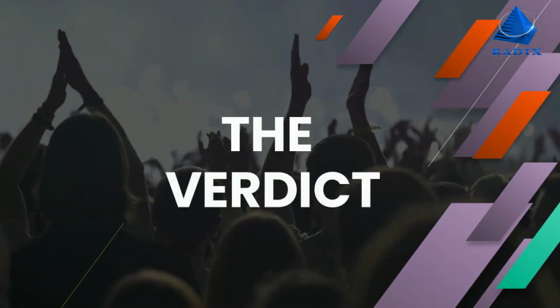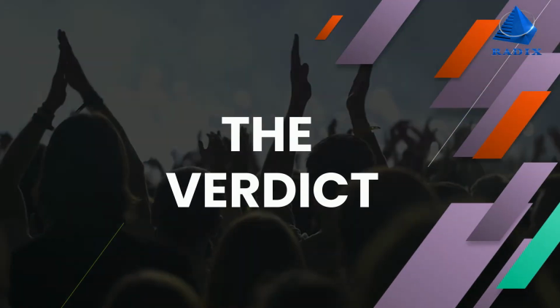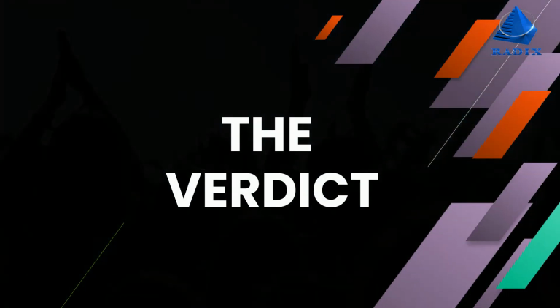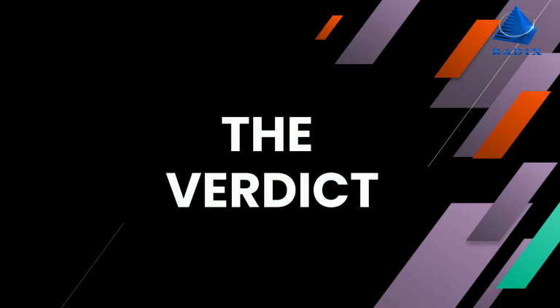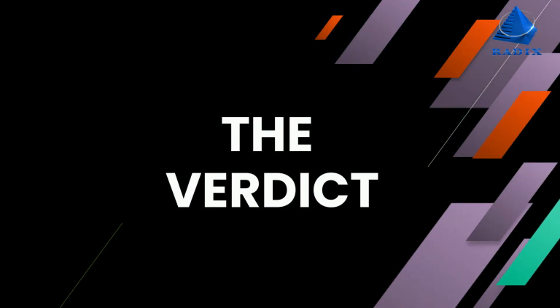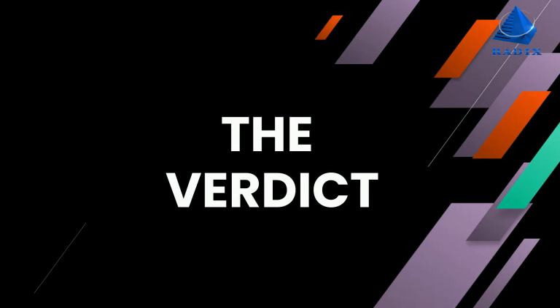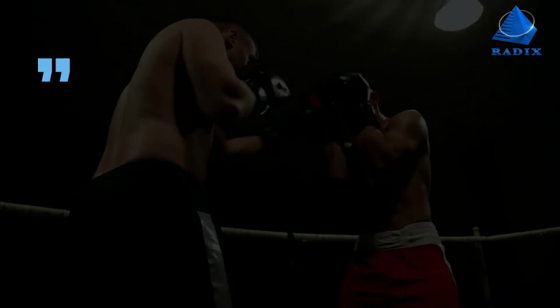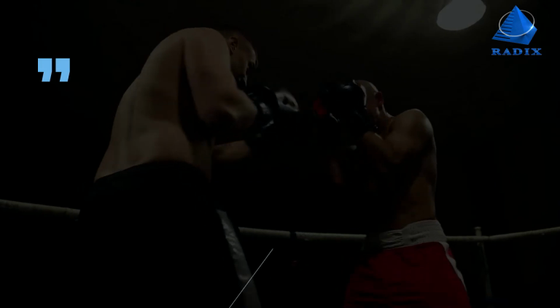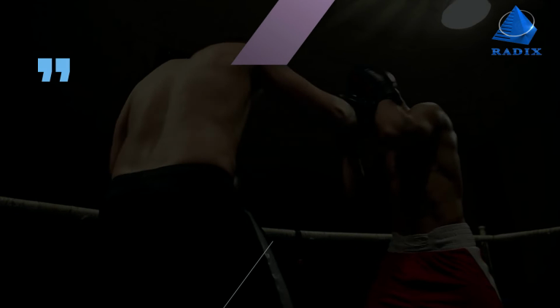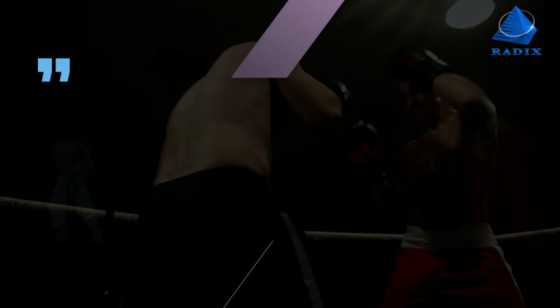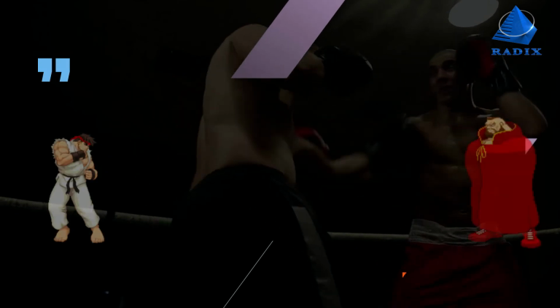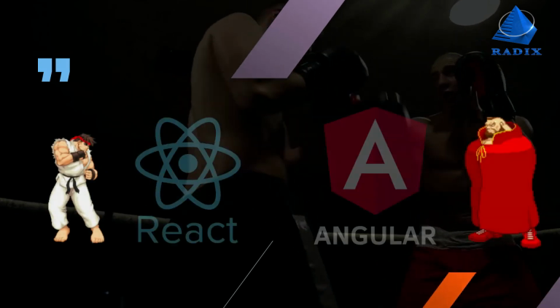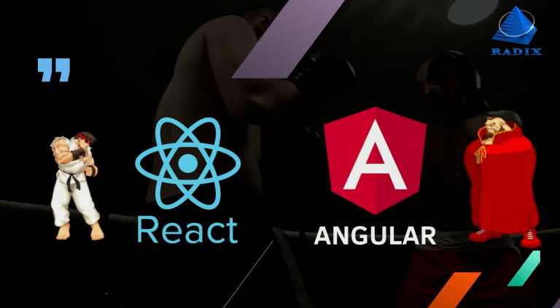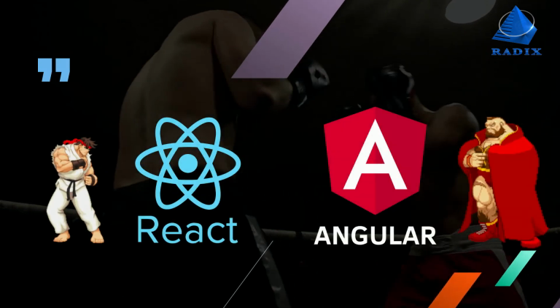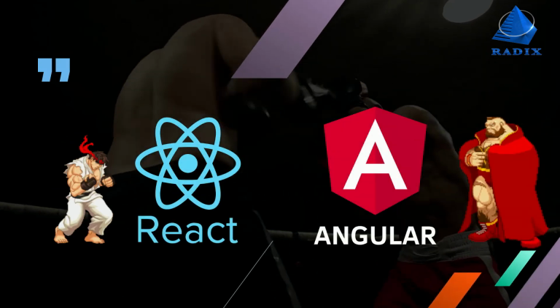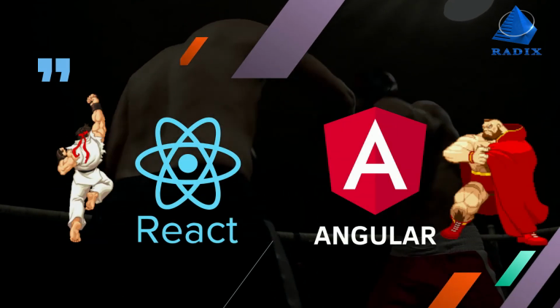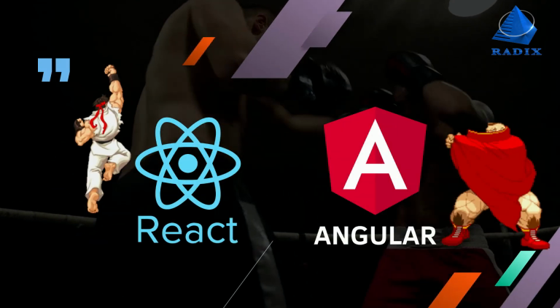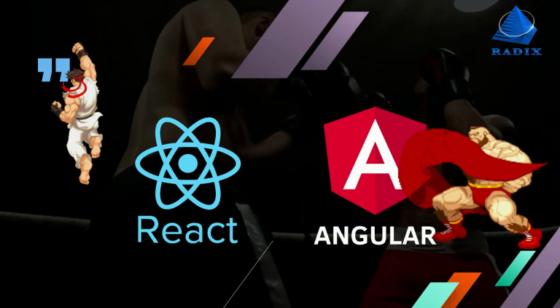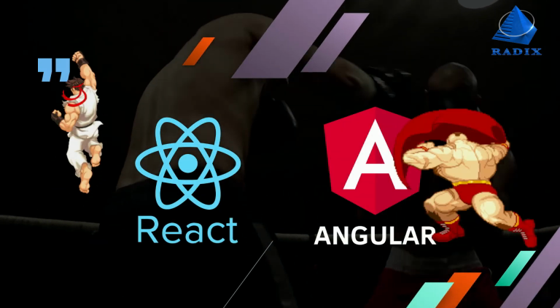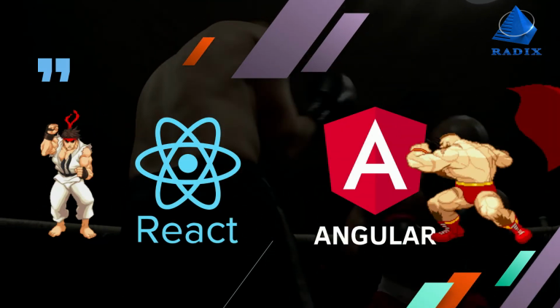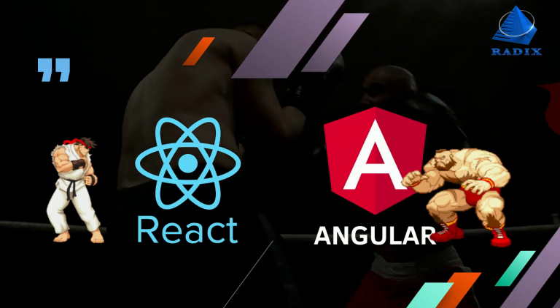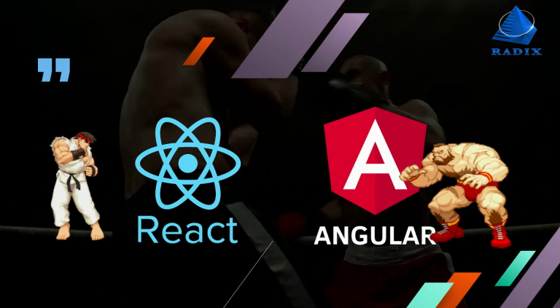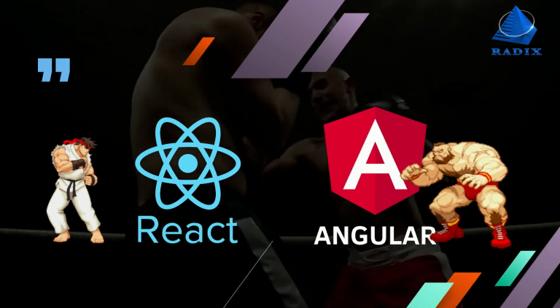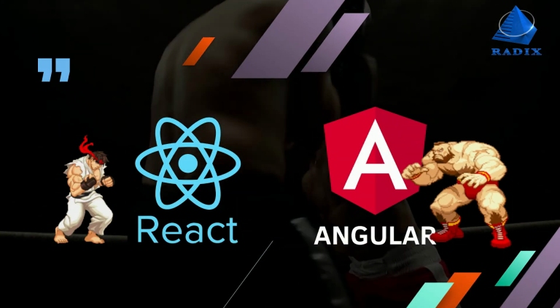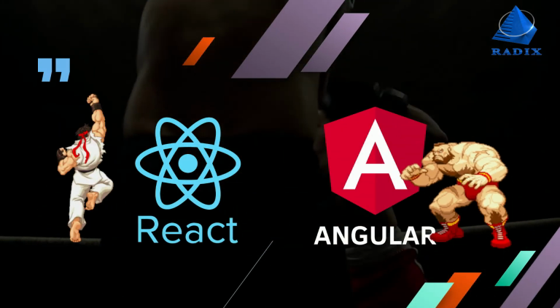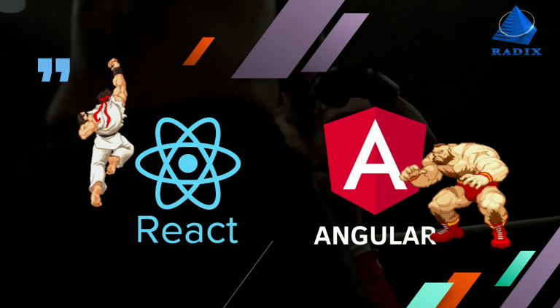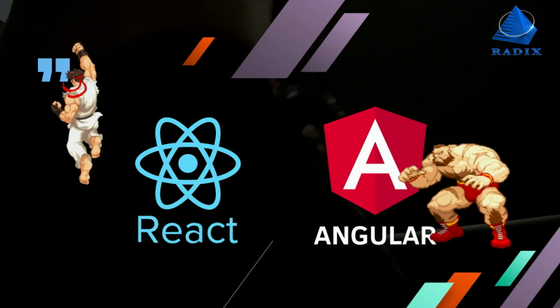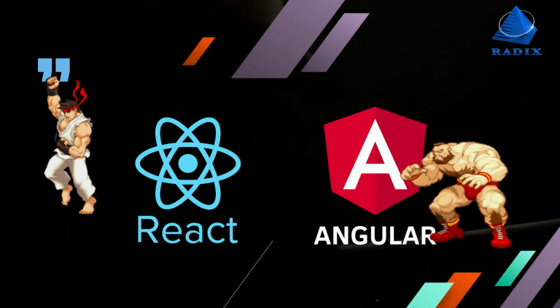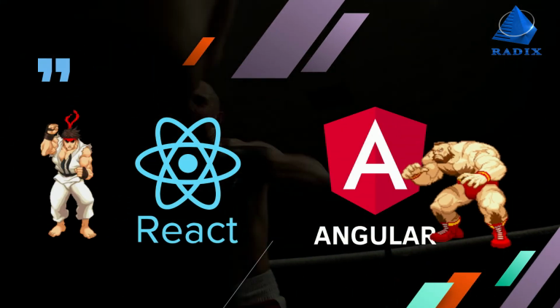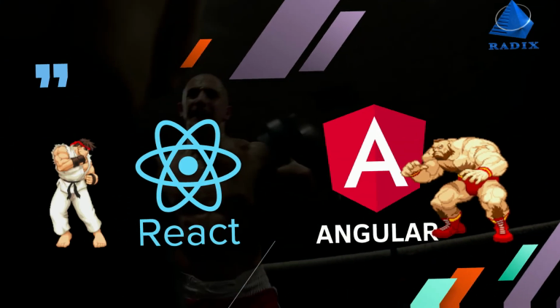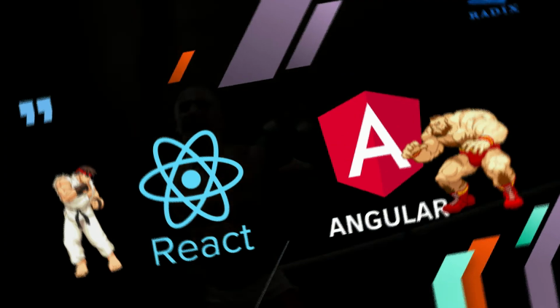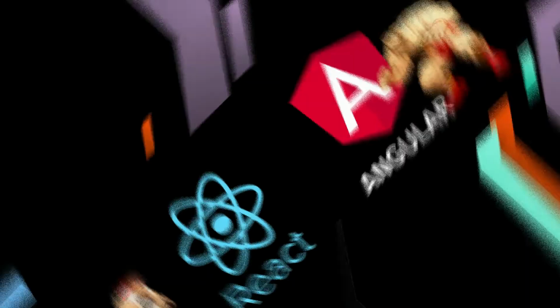The verdict: In summation, your JavaScript framework of choice should depend upon business needs and desired application goals.